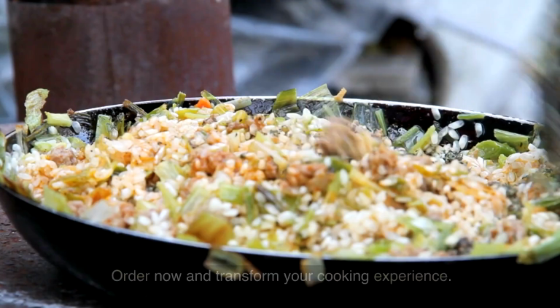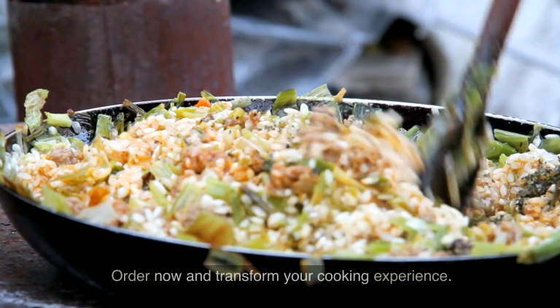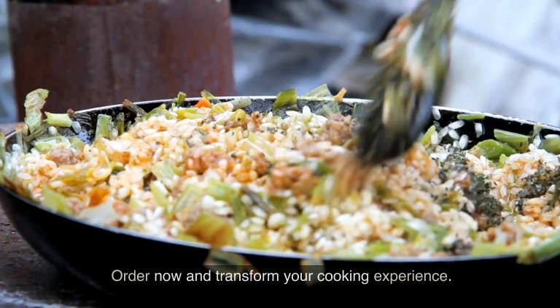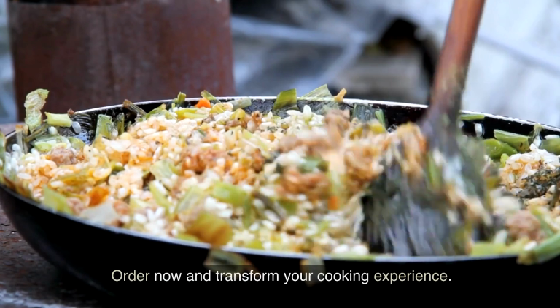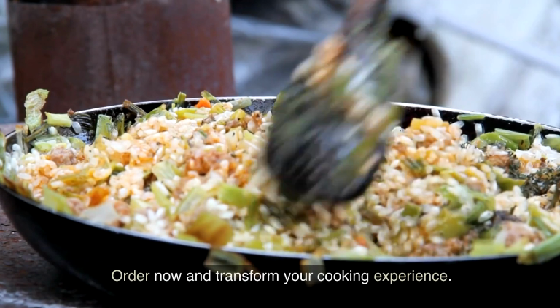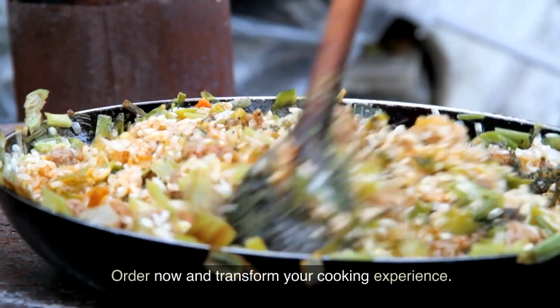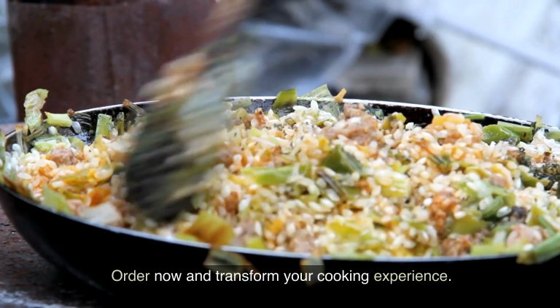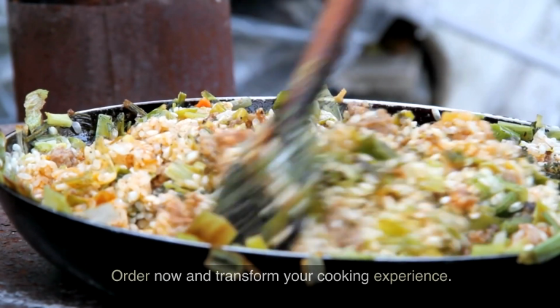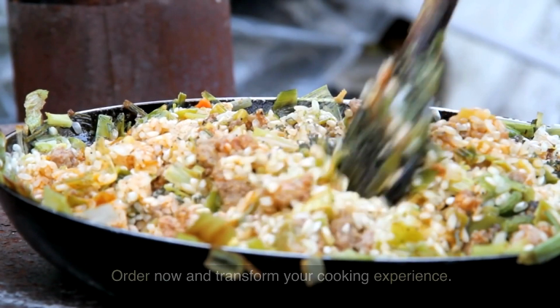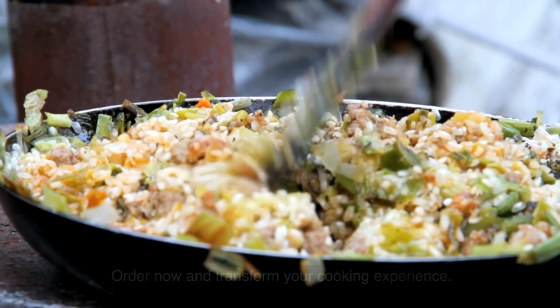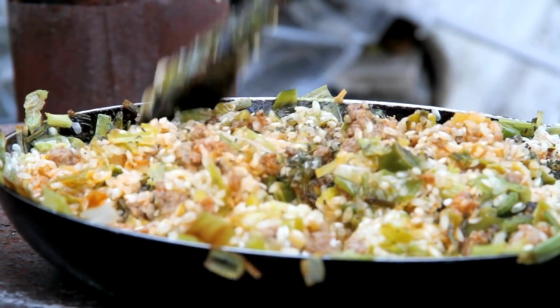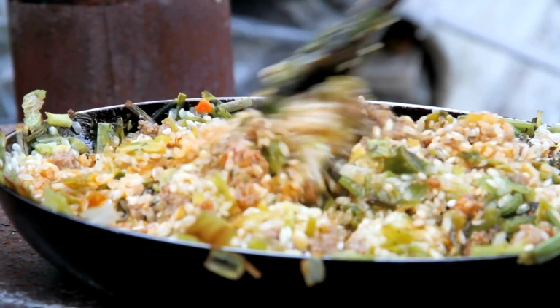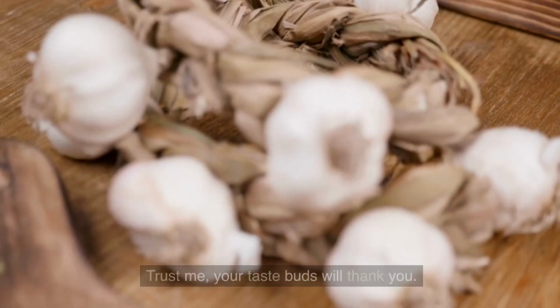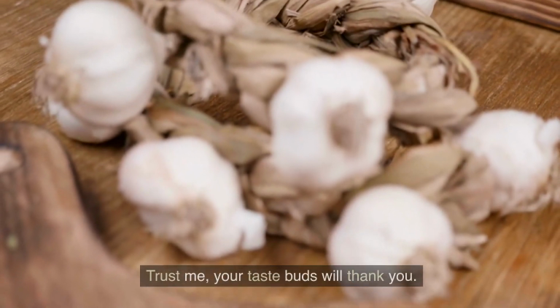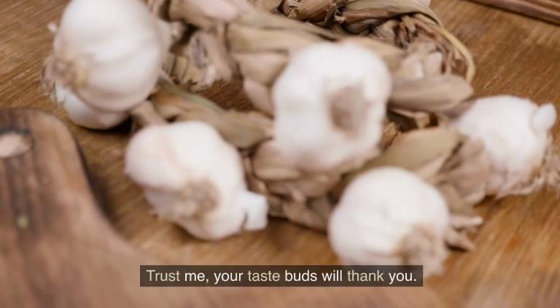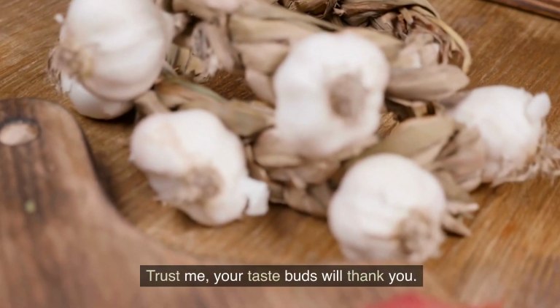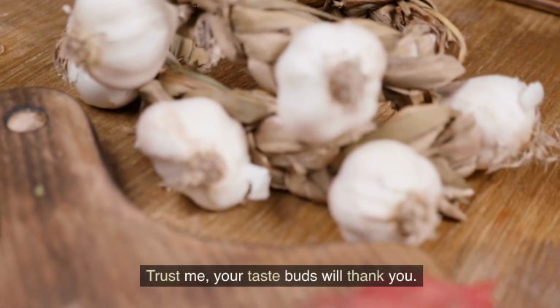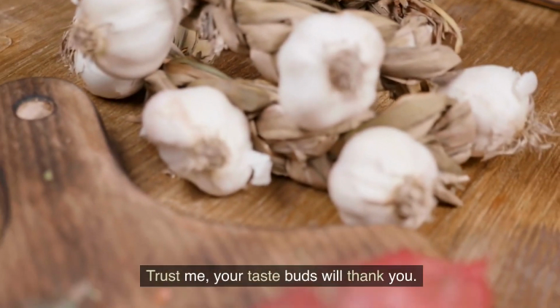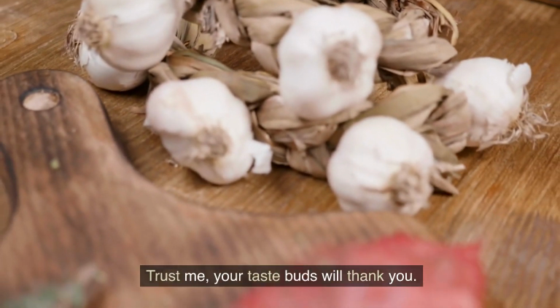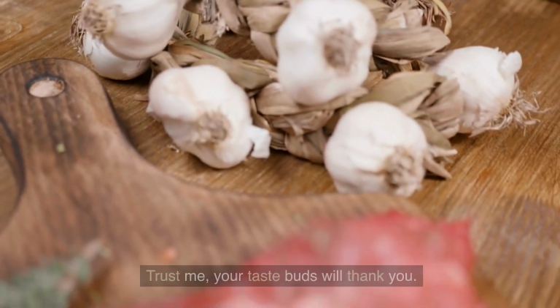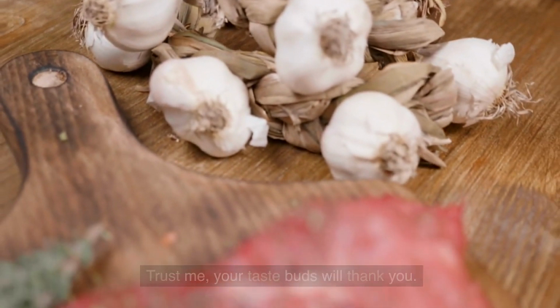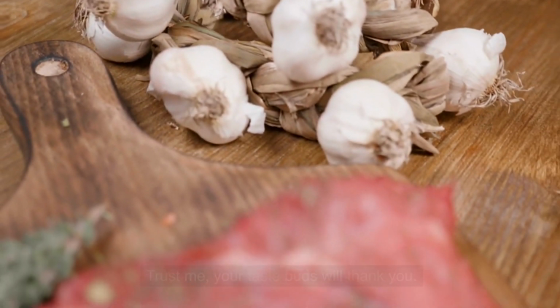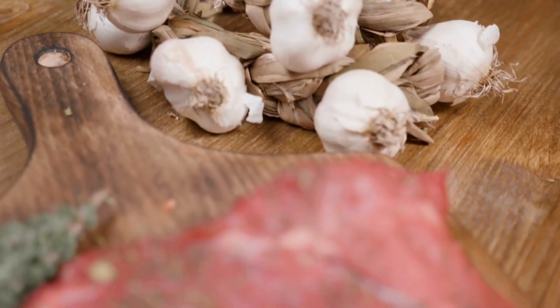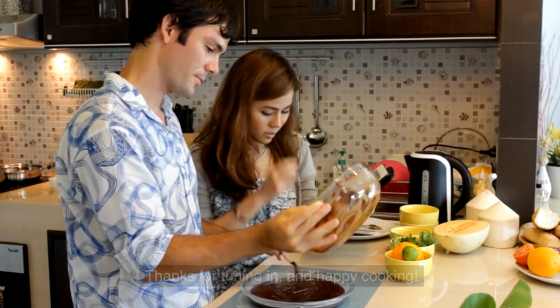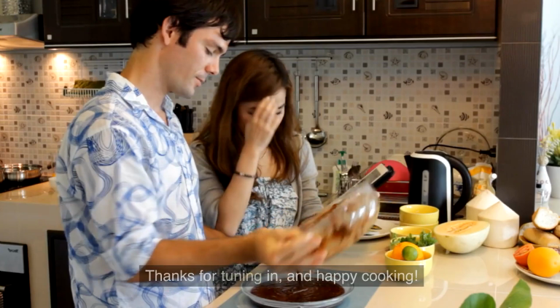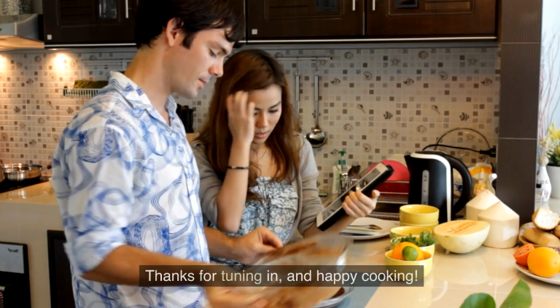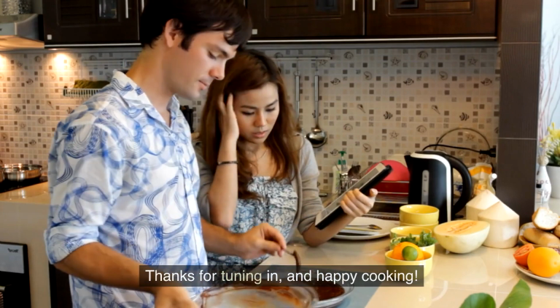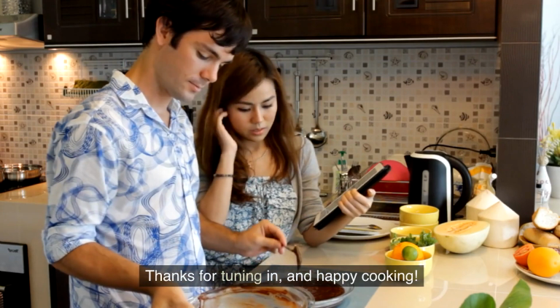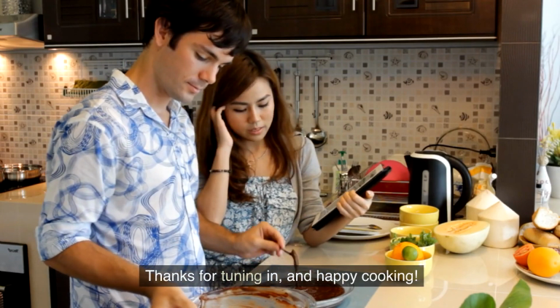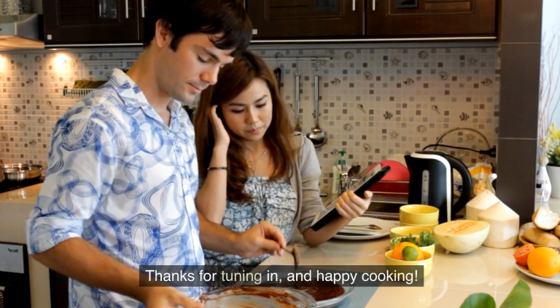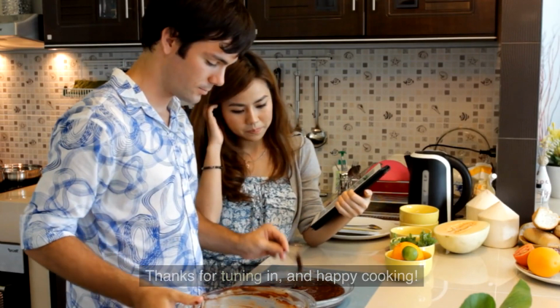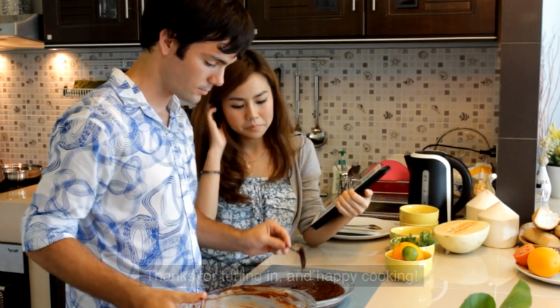Order now and transform your cooking experience. Trust us, your taste buds will thank you. Thanks for tuning in and happy cooking.